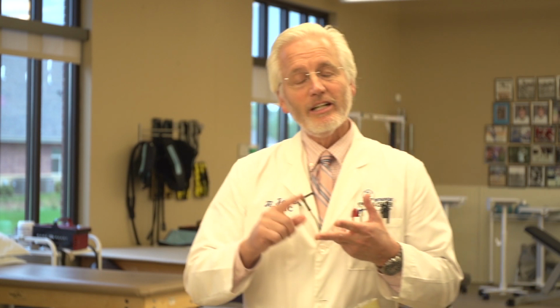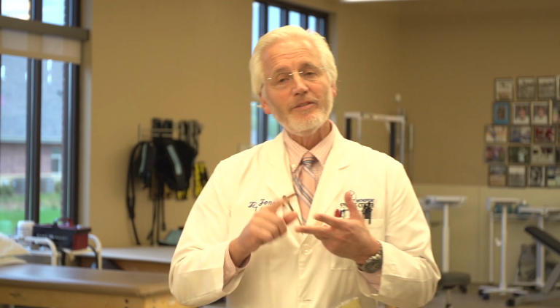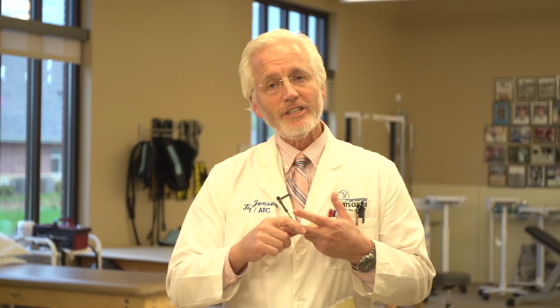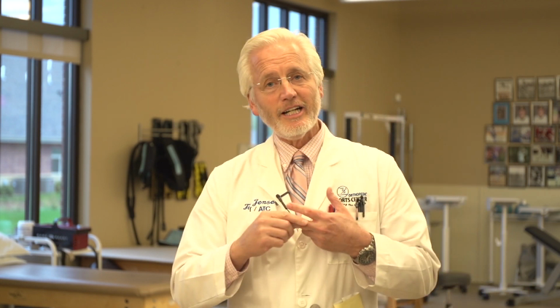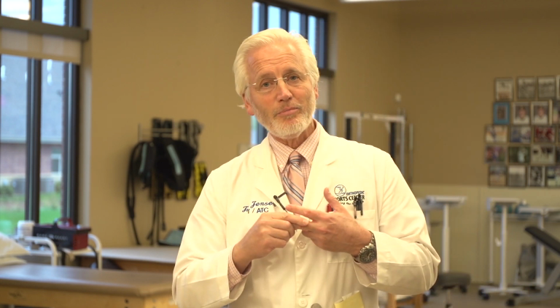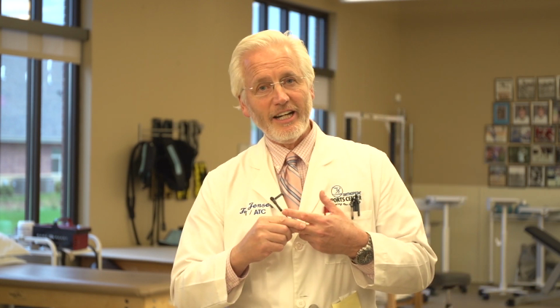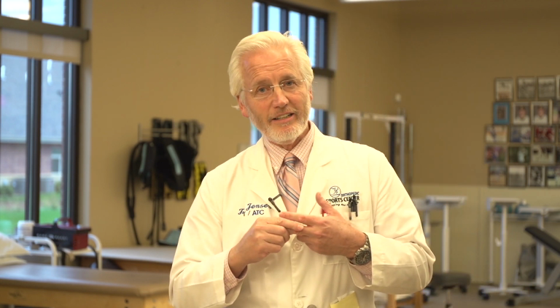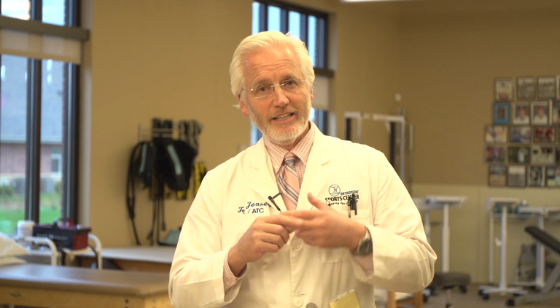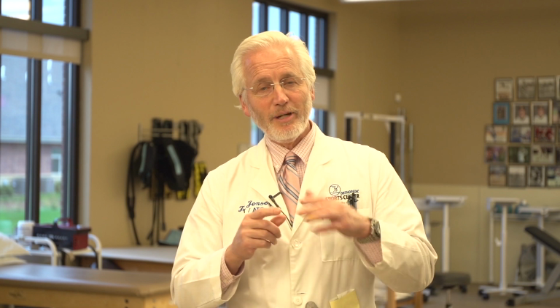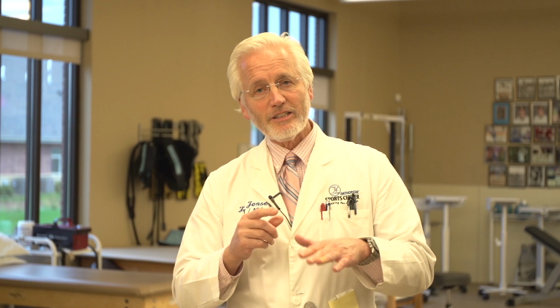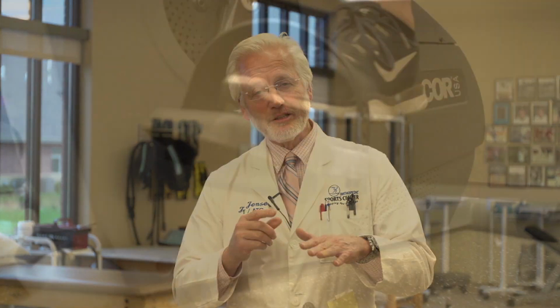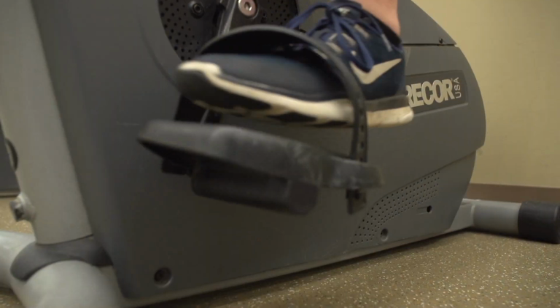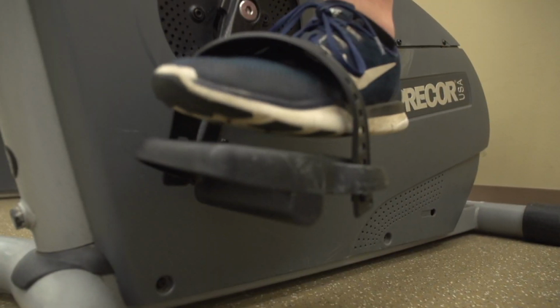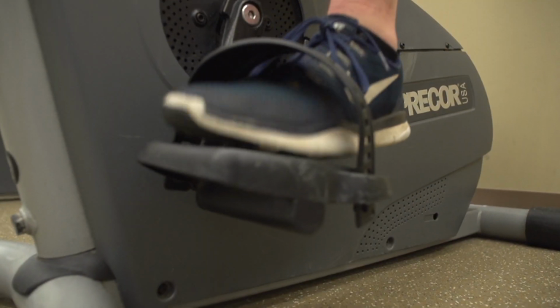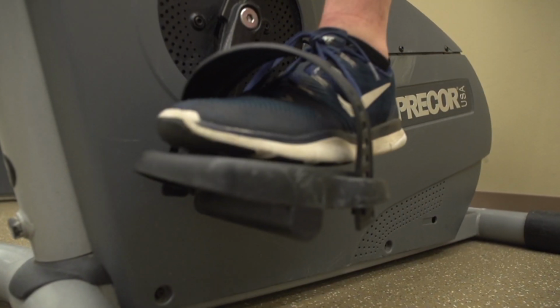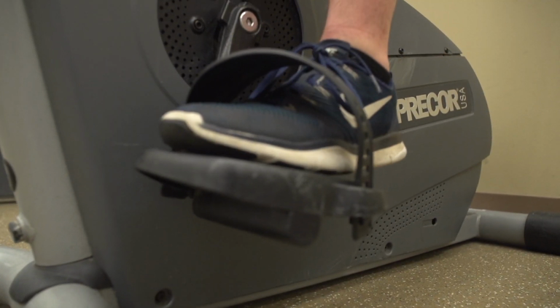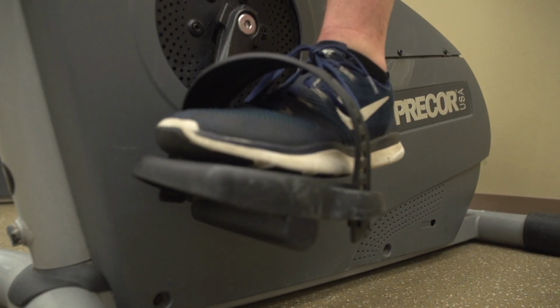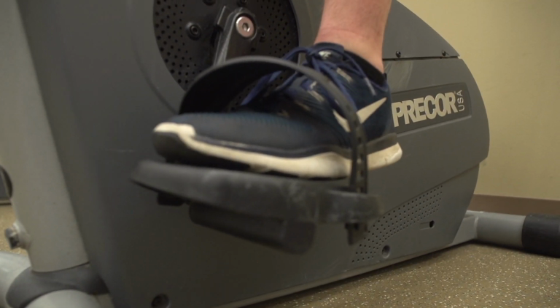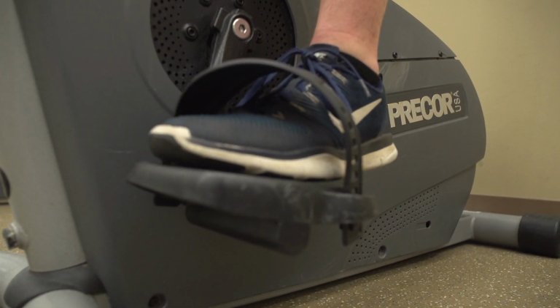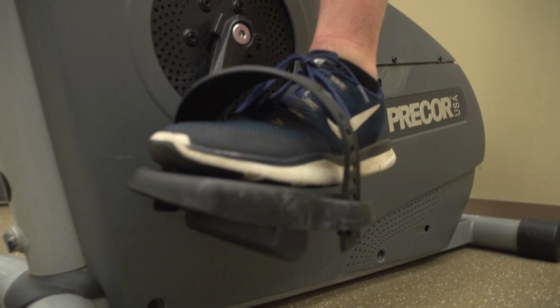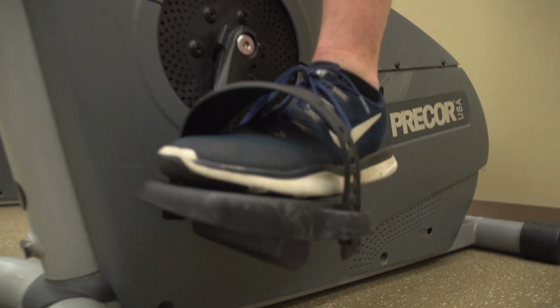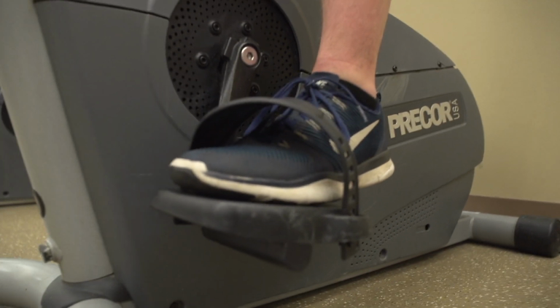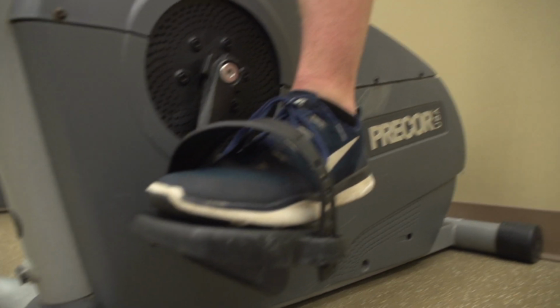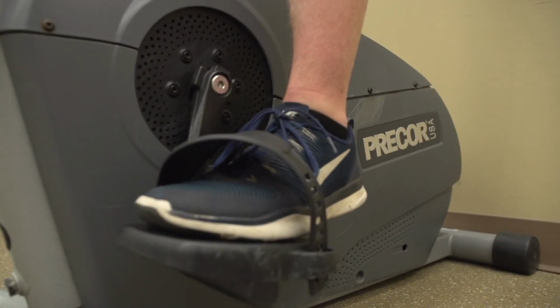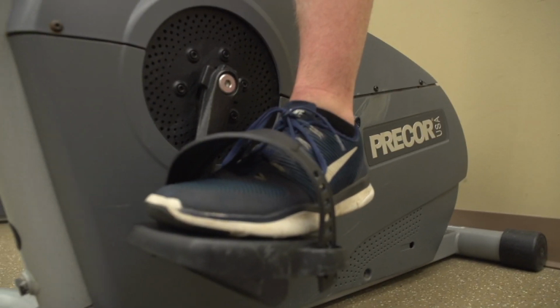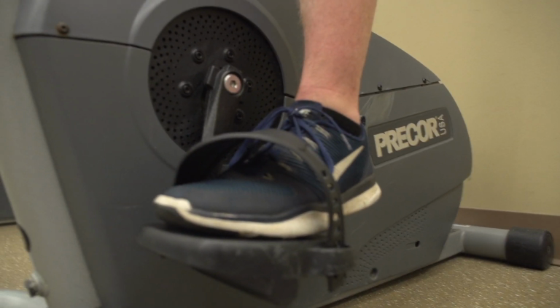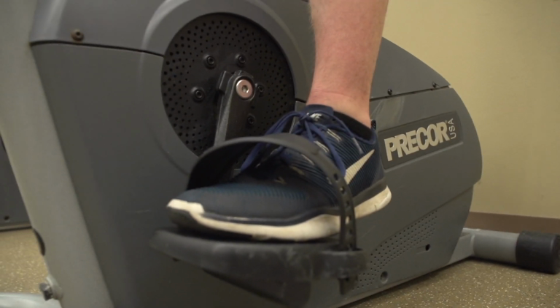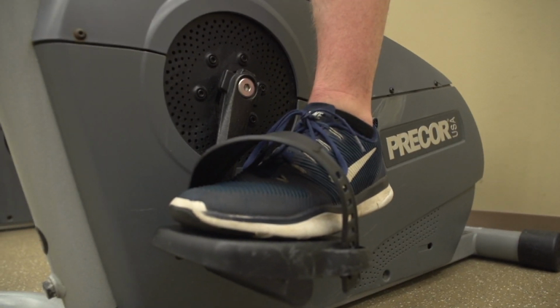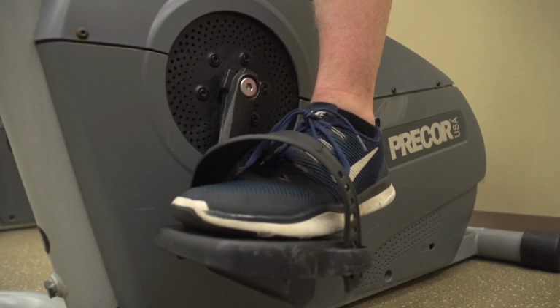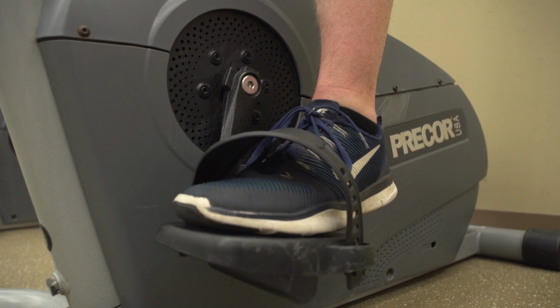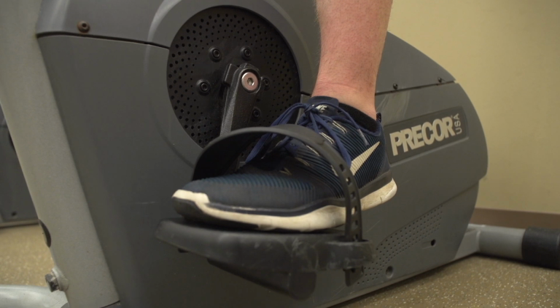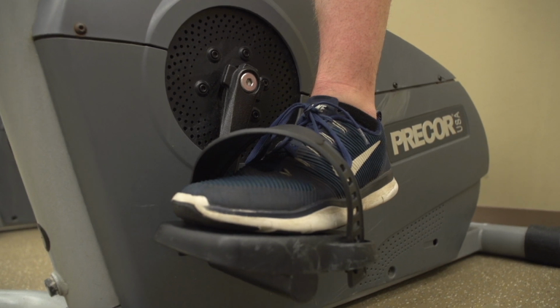If you're sitting on the bike with the pedal at the lowest point, and the ball of your foot on the pedal, you should only have 10 to 15 degrees of bend in your knee.